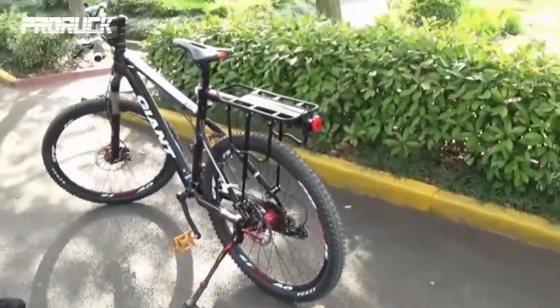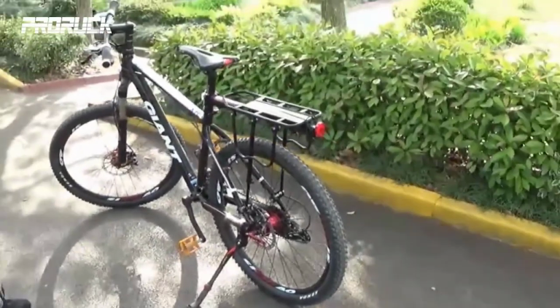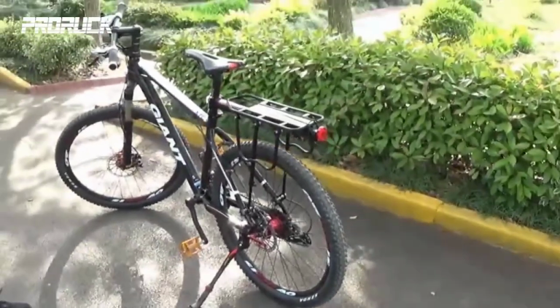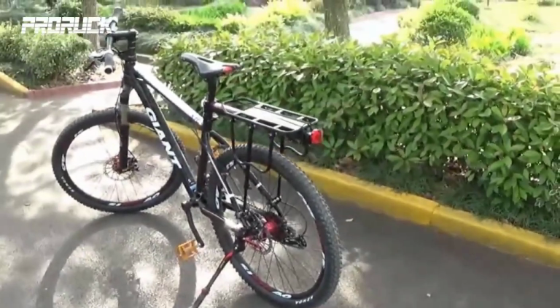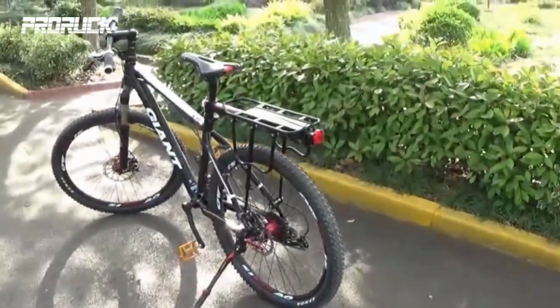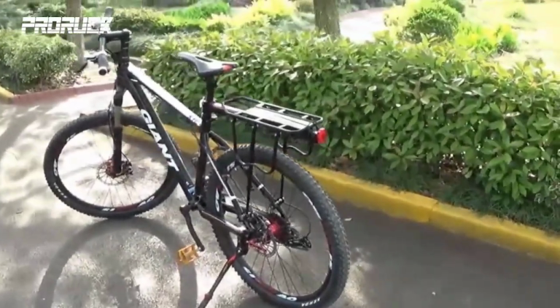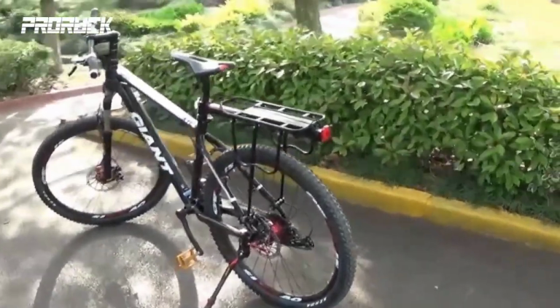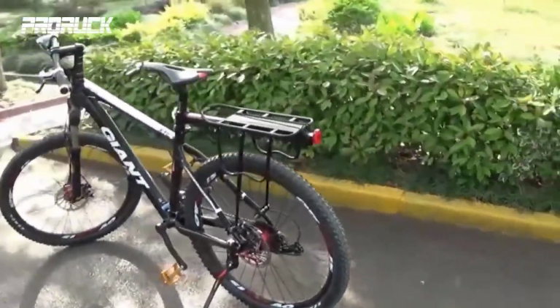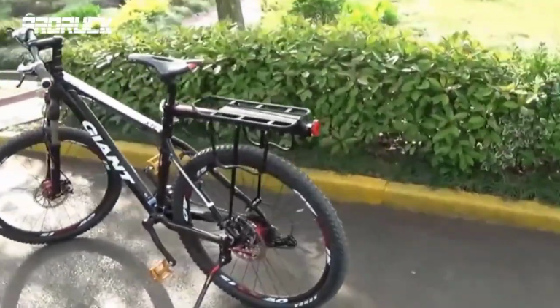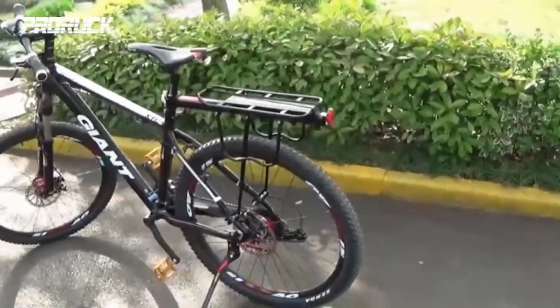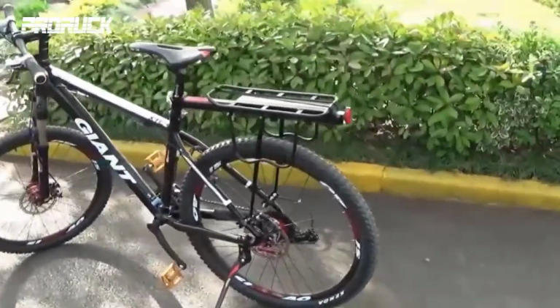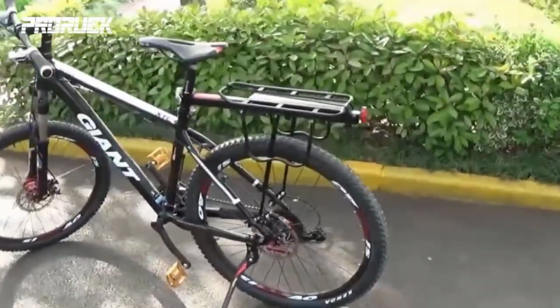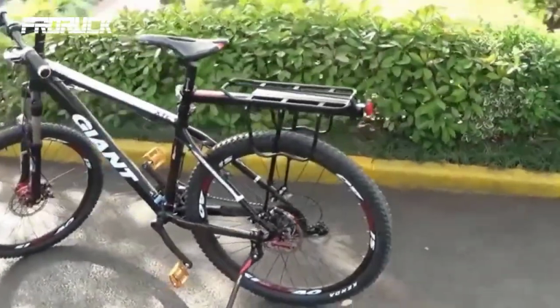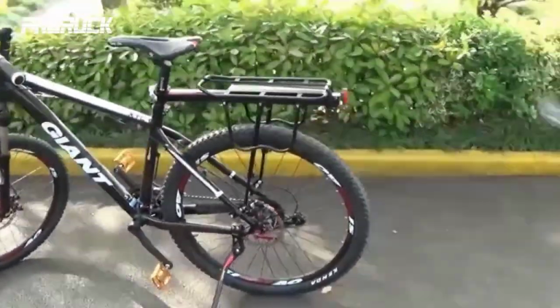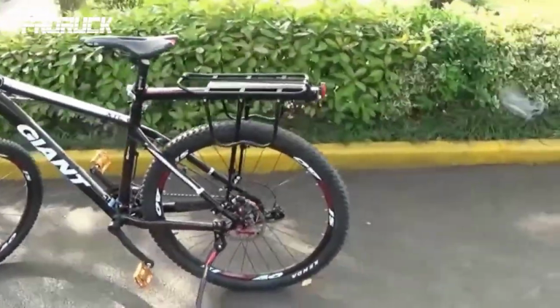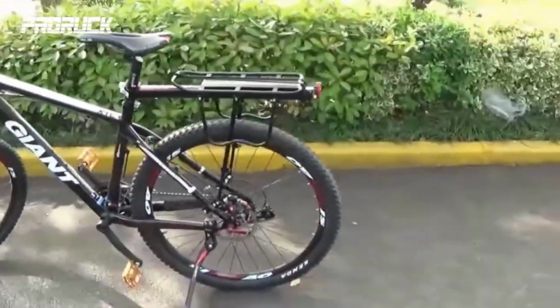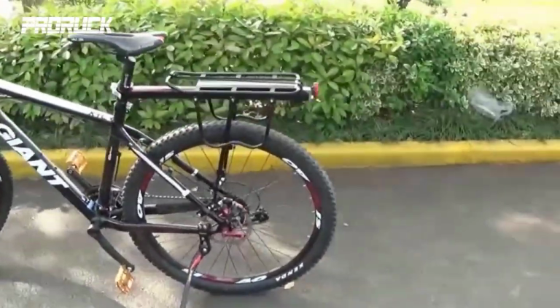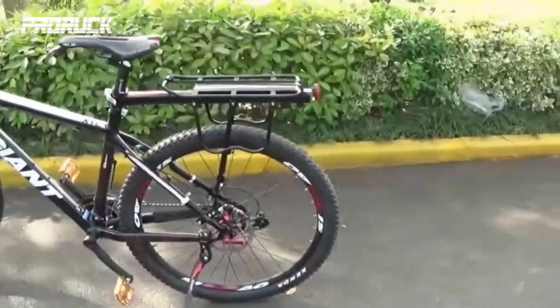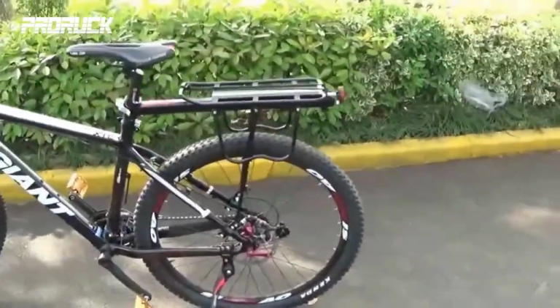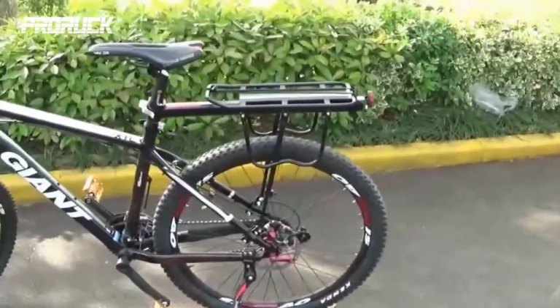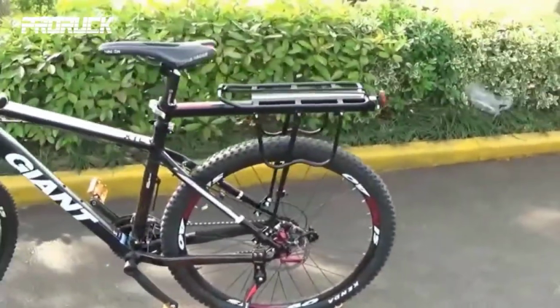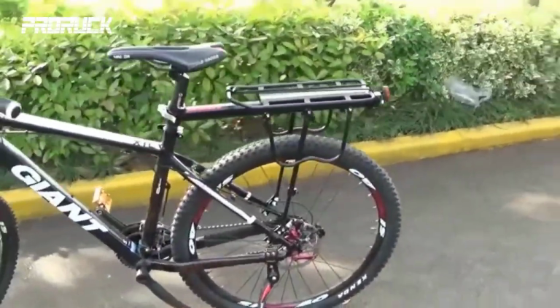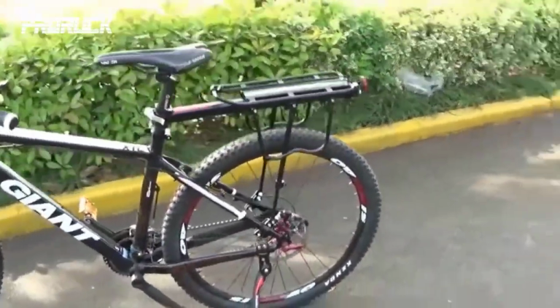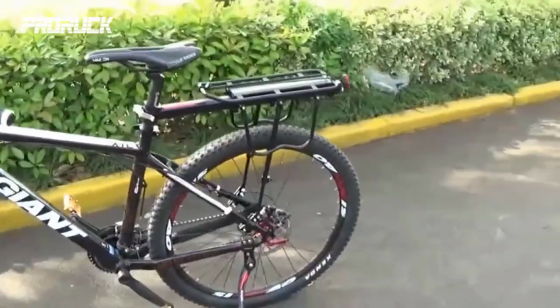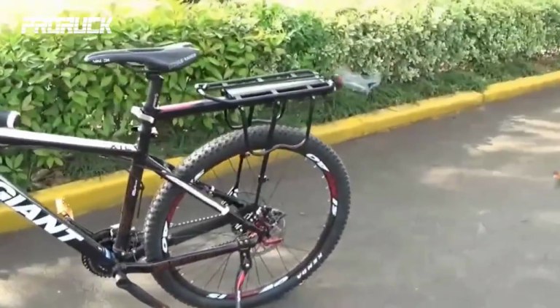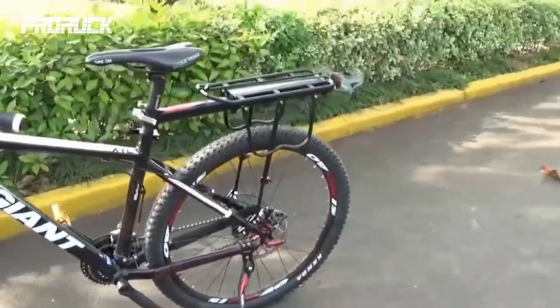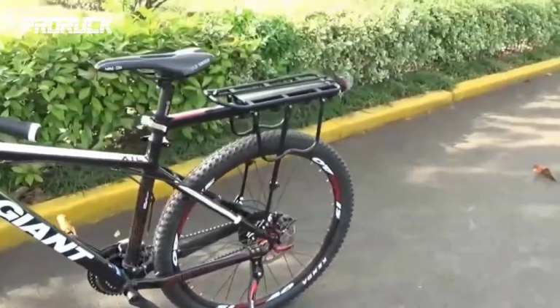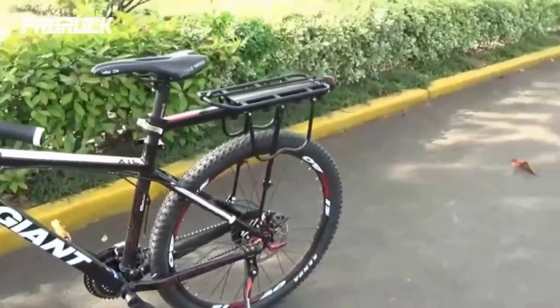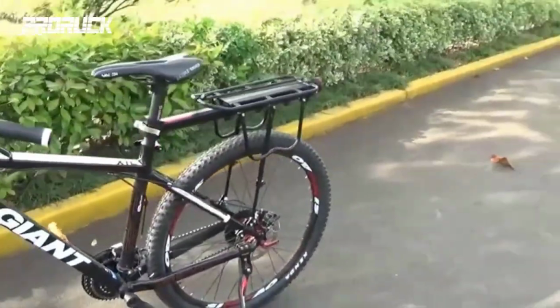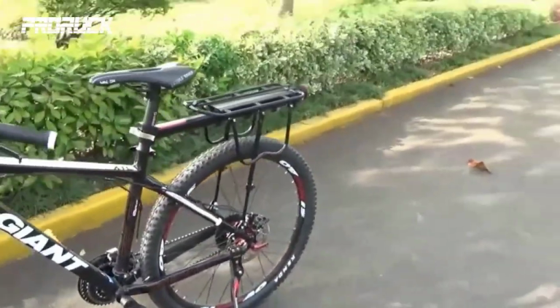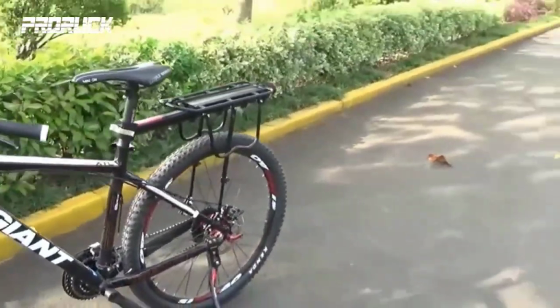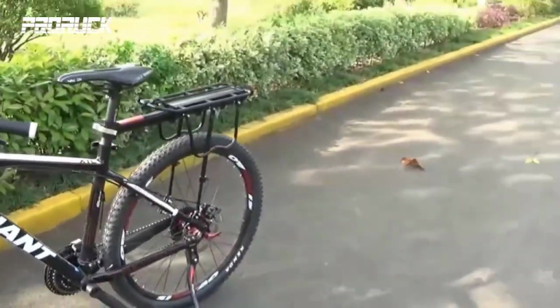The bike rear rack is the perfect accessory to carry luggage, bags, and picnic supplies on a long bike trip.